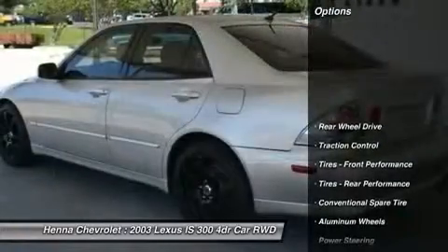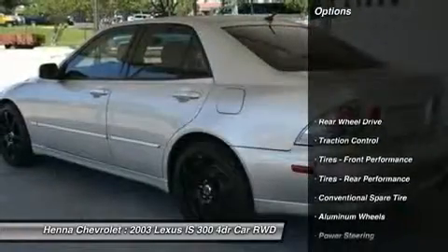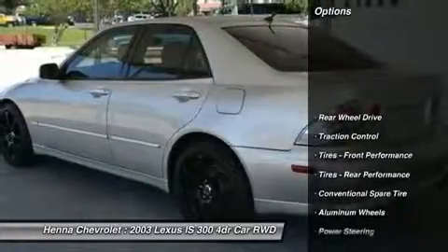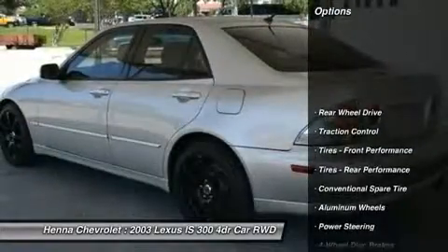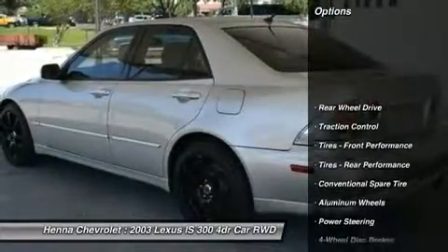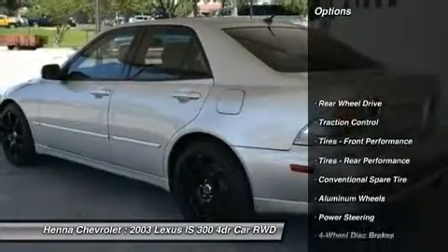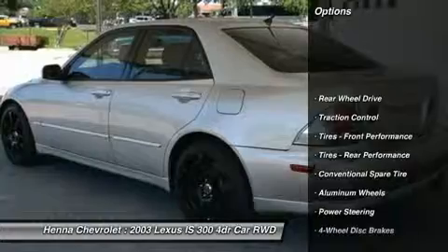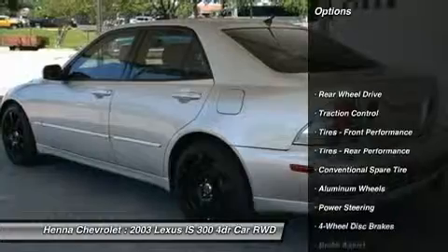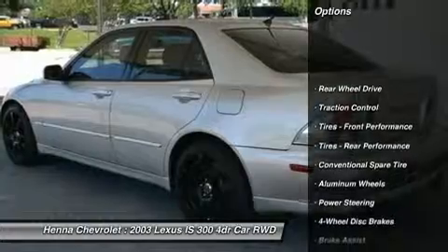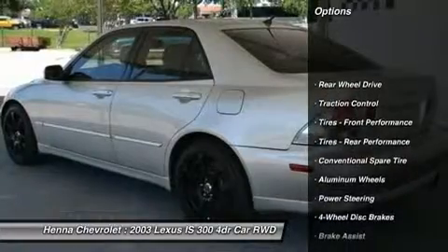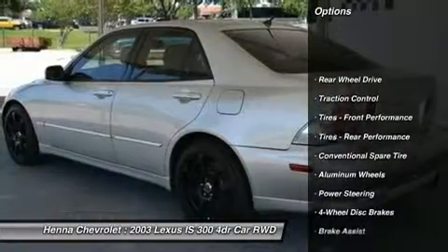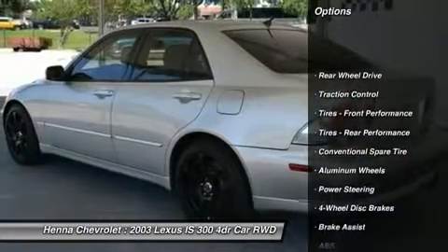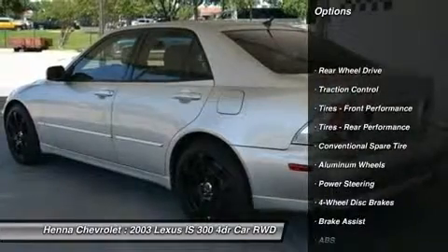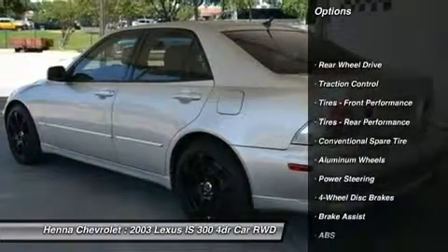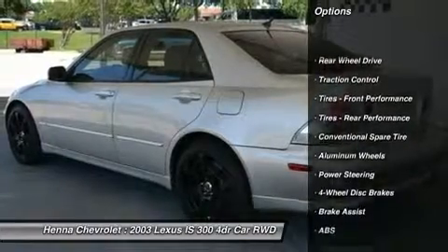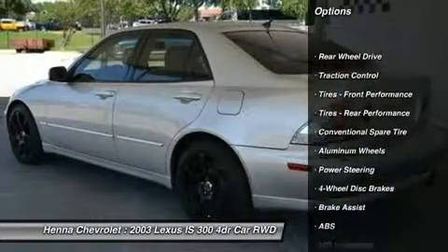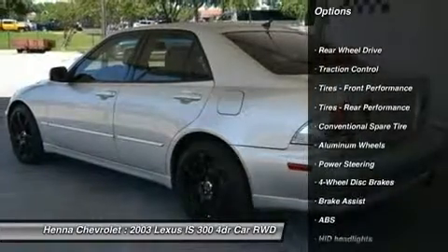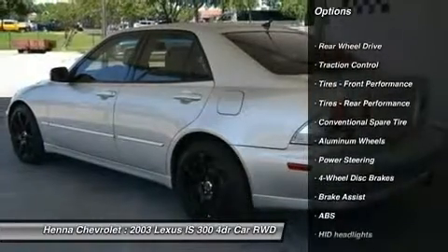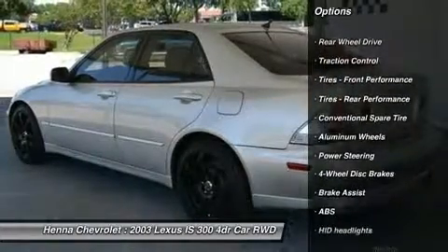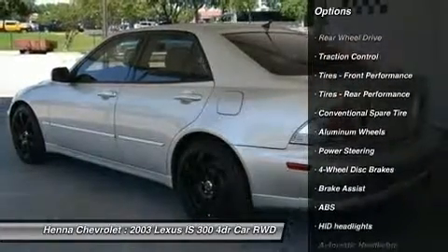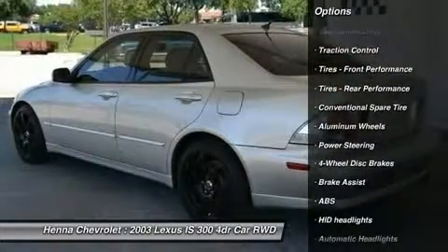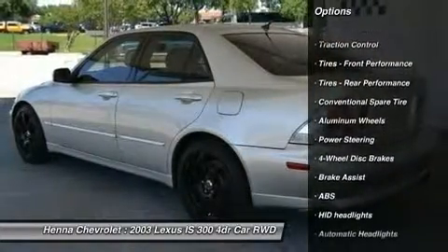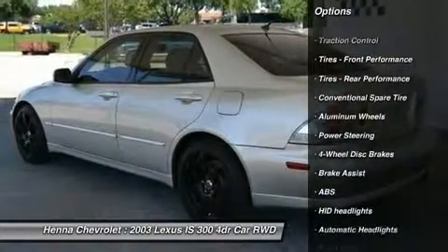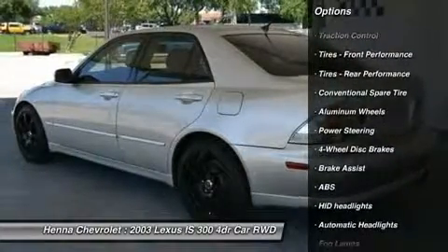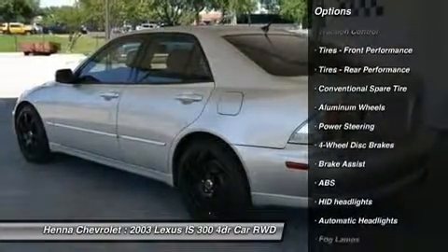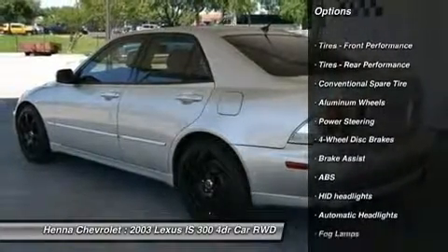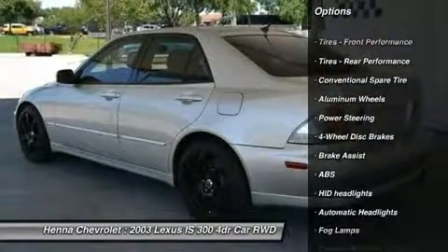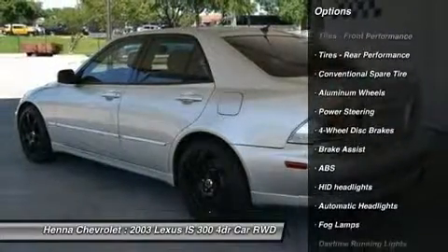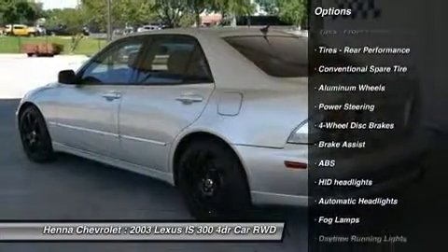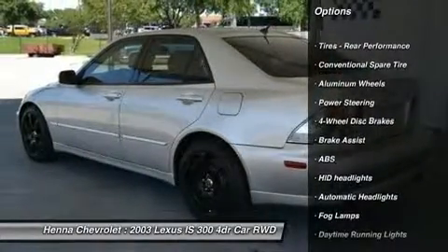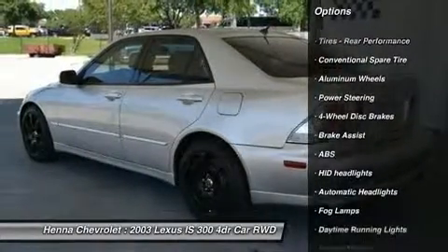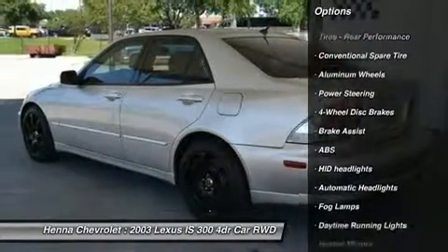Heated mirrors, power mirror, intermittent wipers, variable speed intermittent wipers.